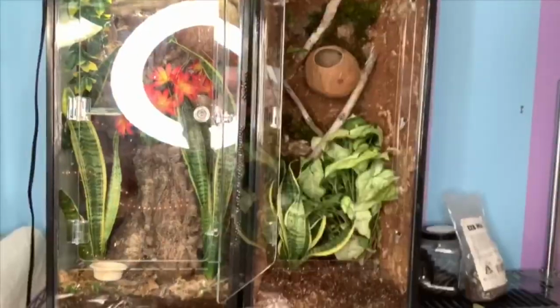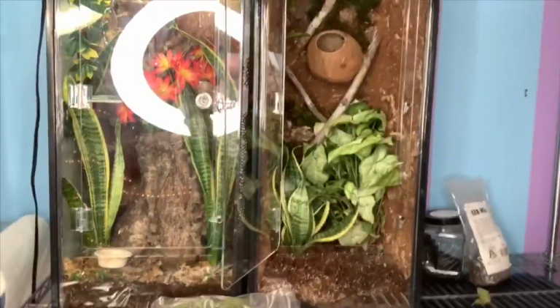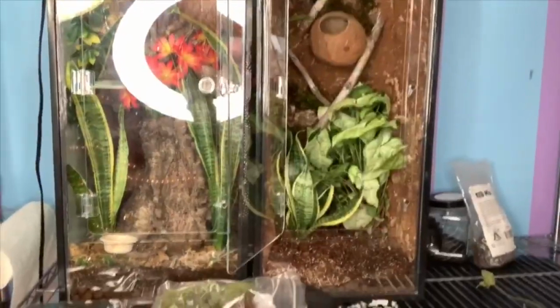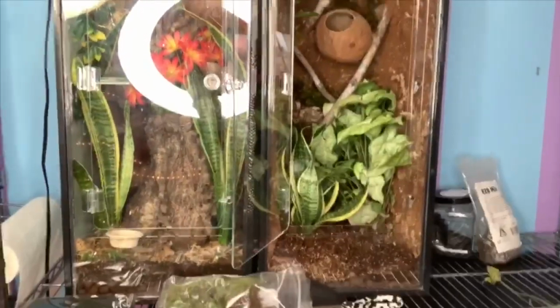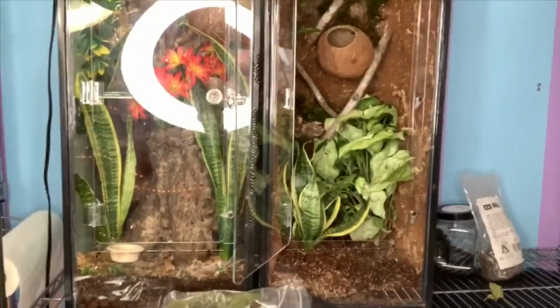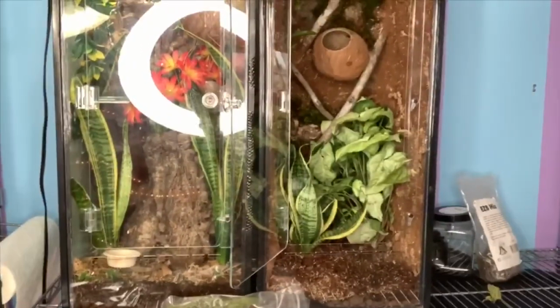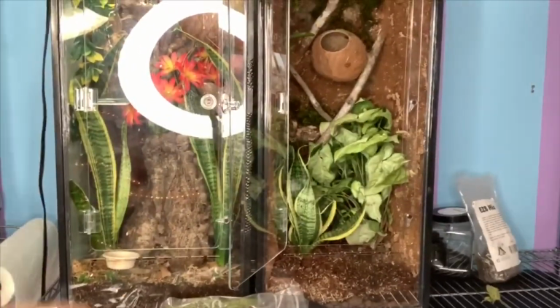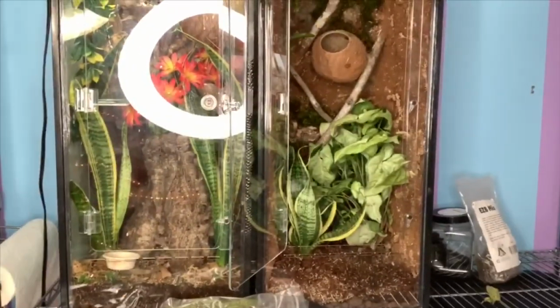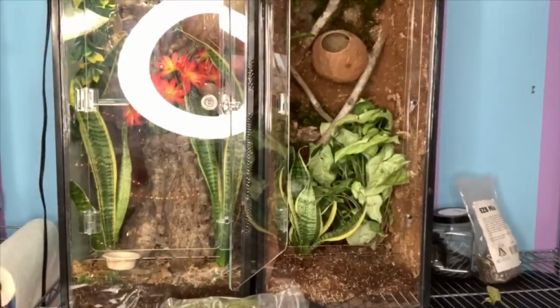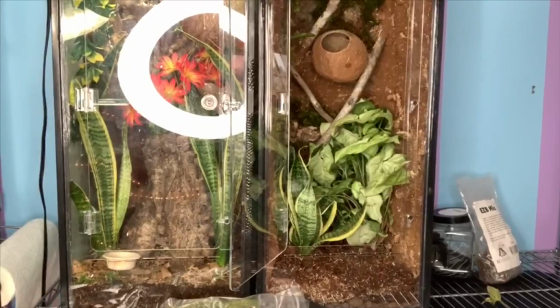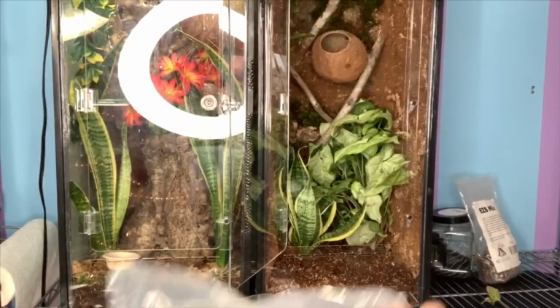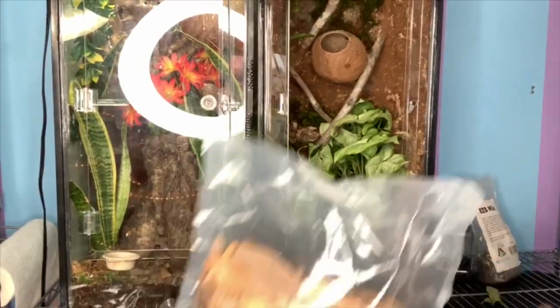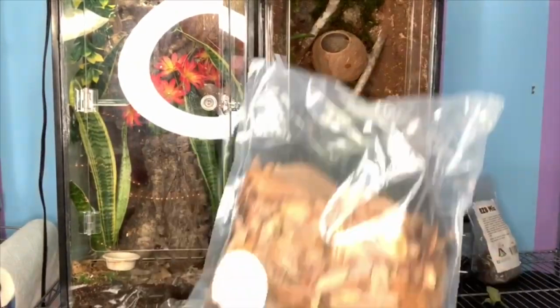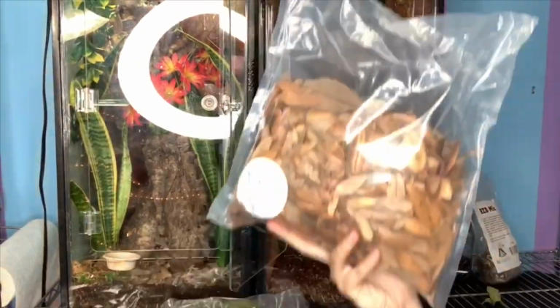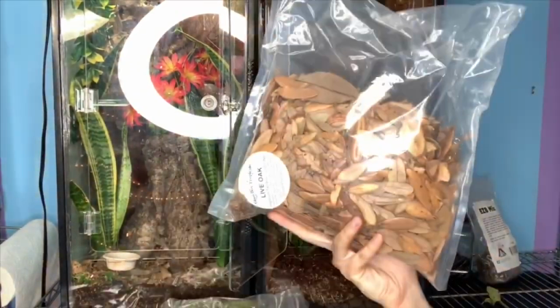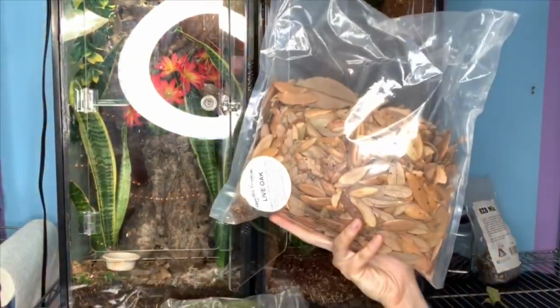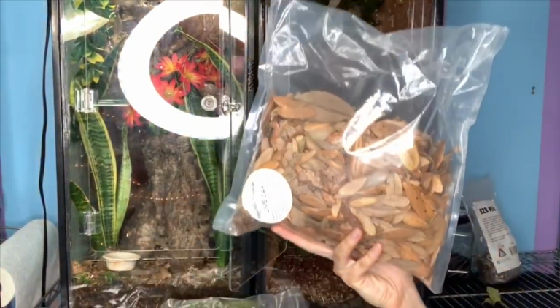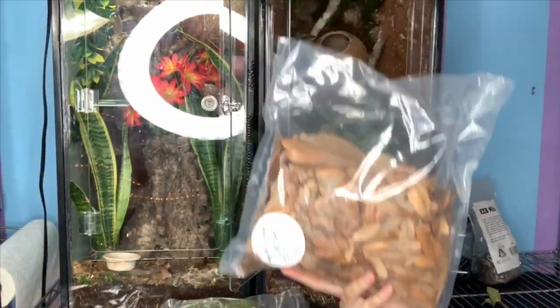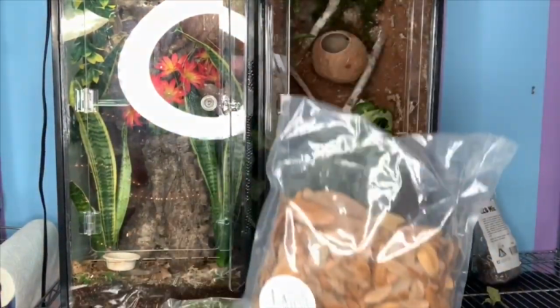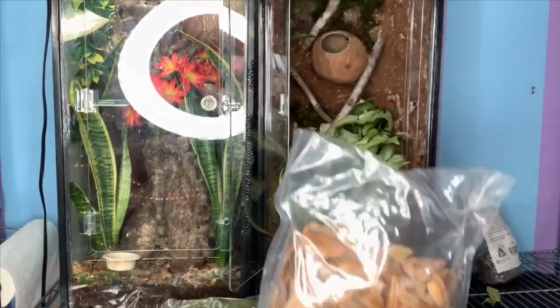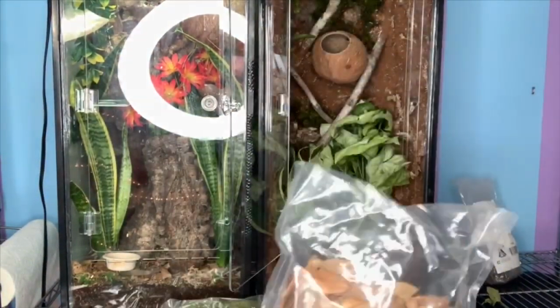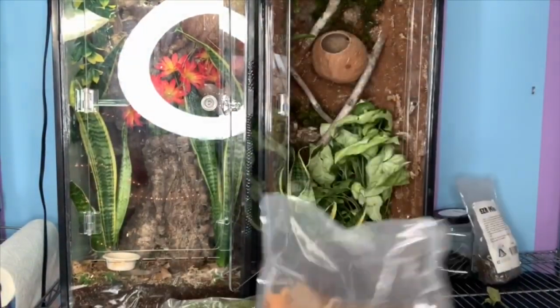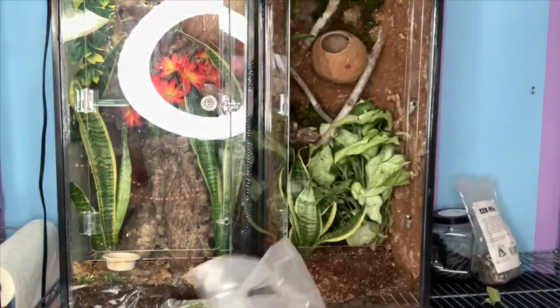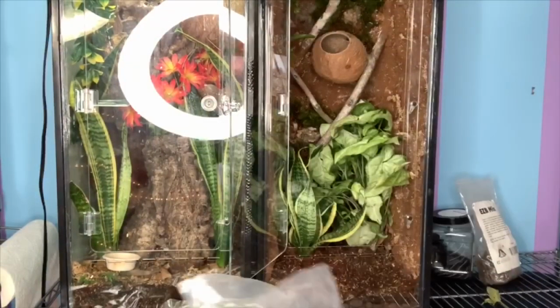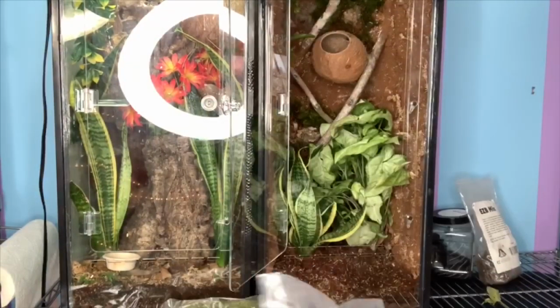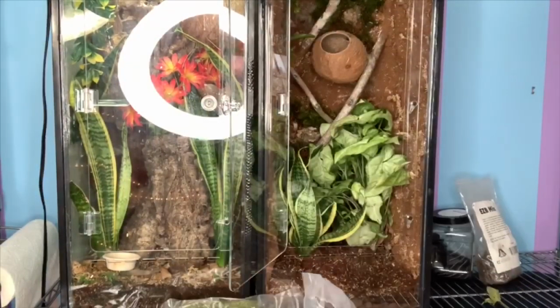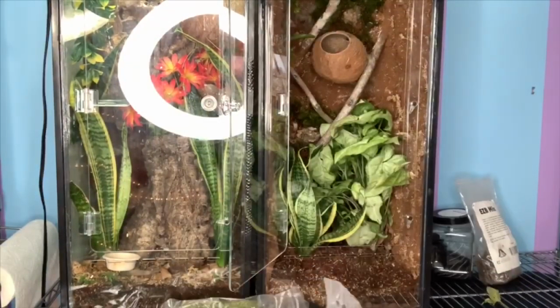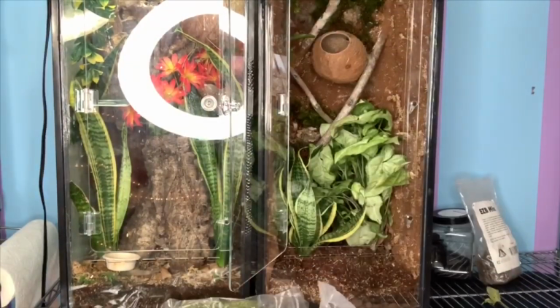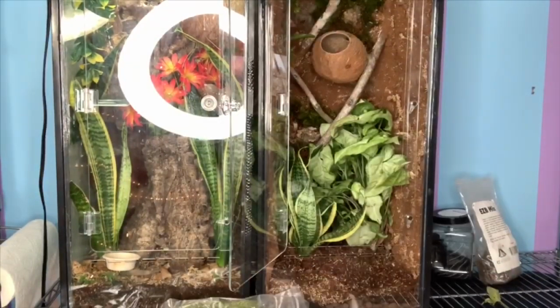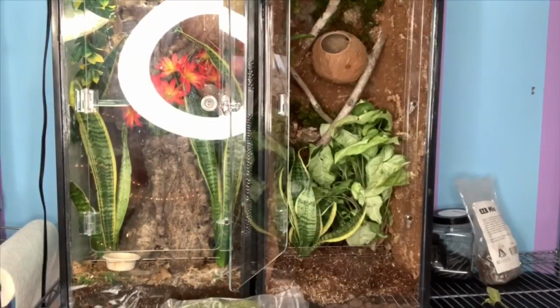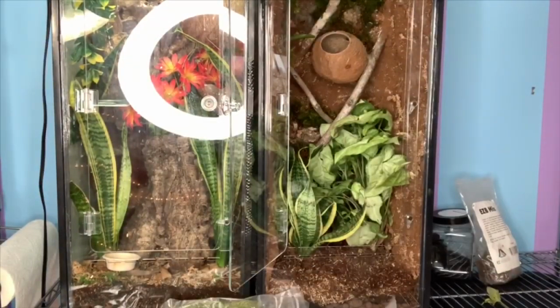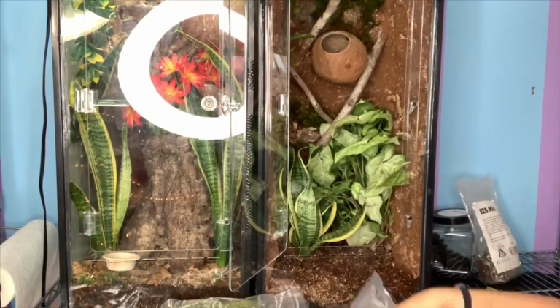Now after adding all the plants and the hide, I'm going to add some leaf litter.